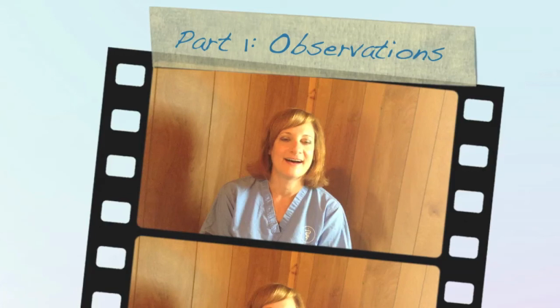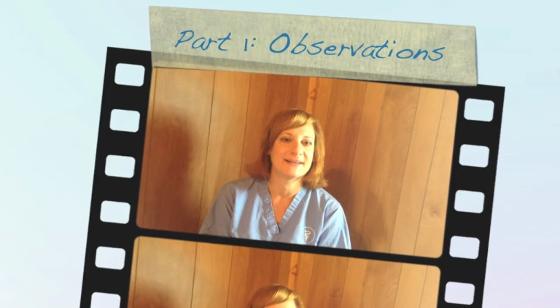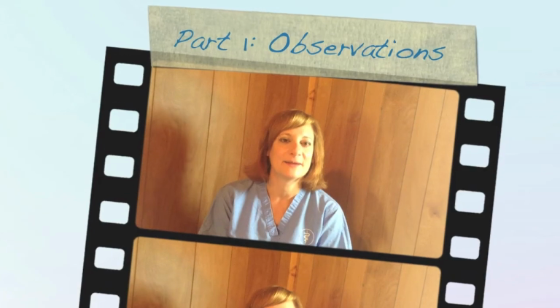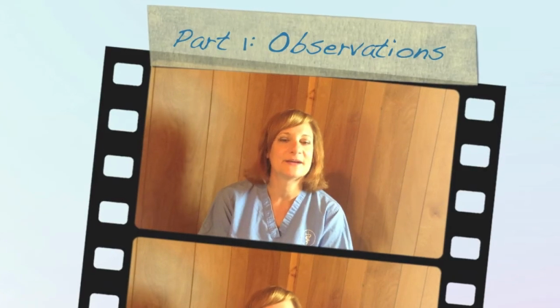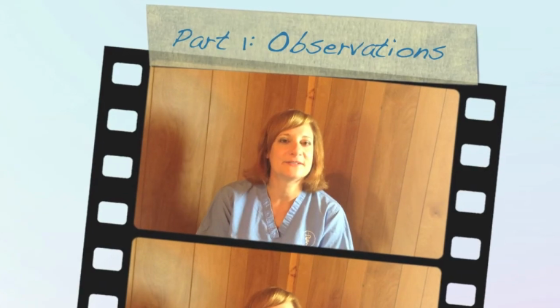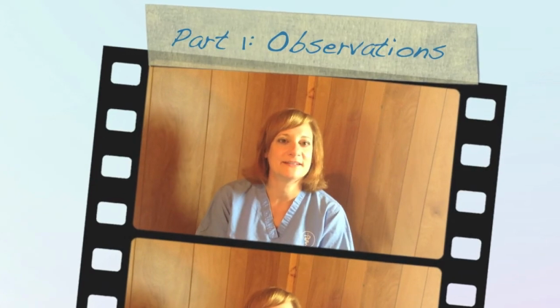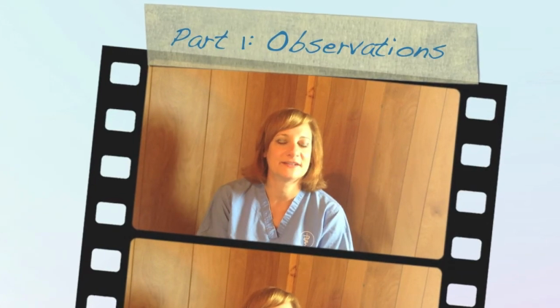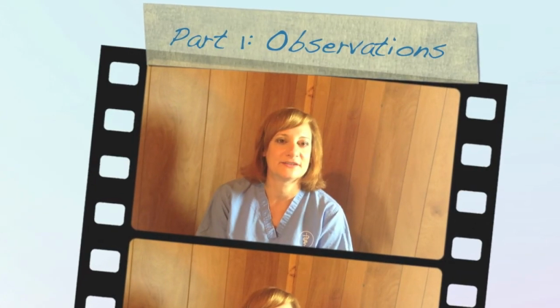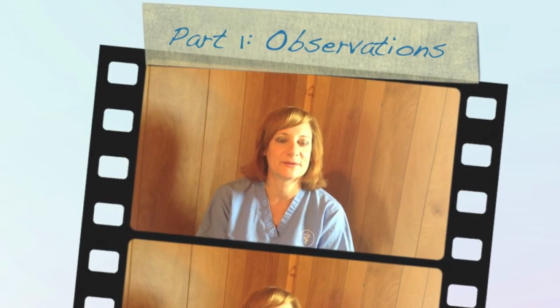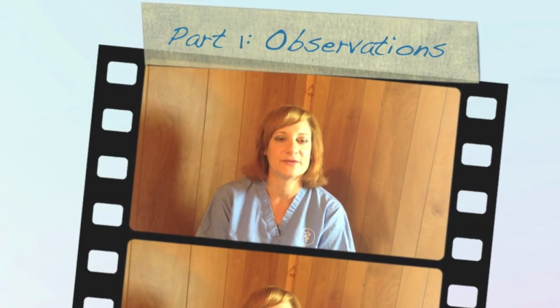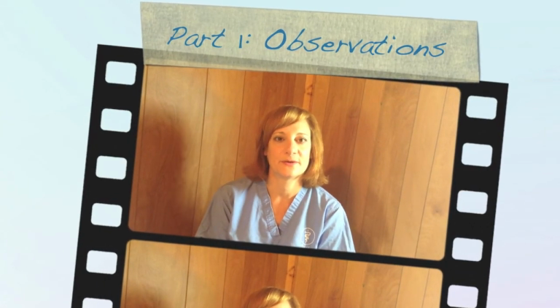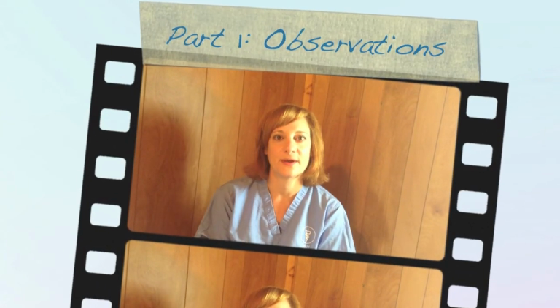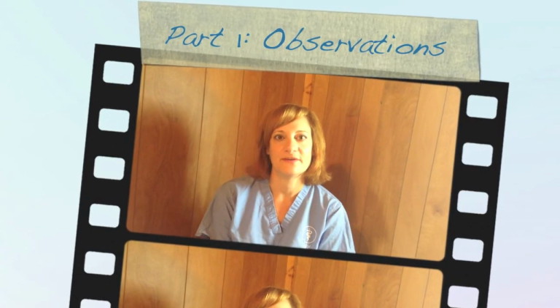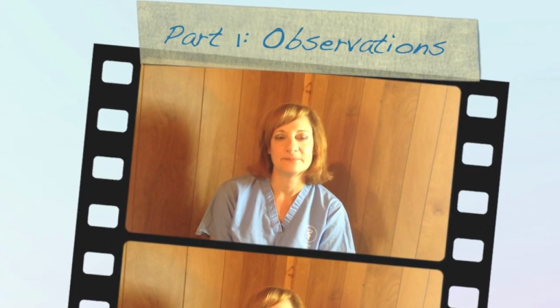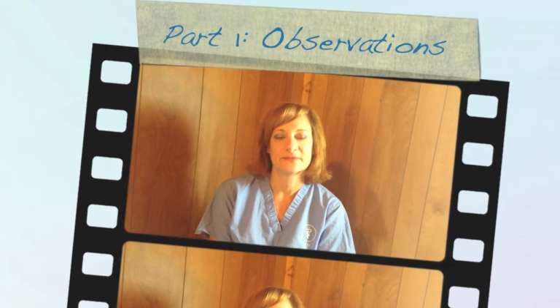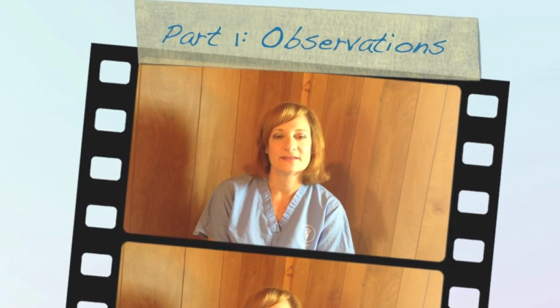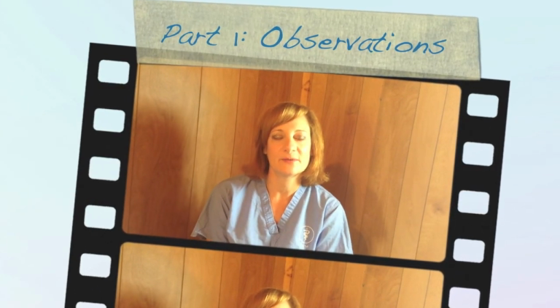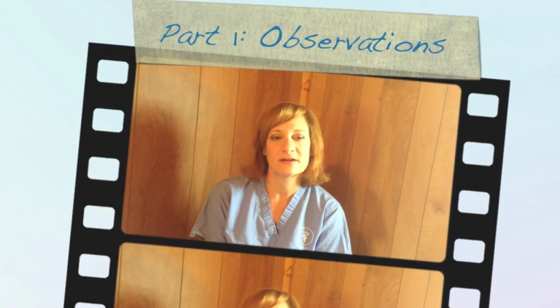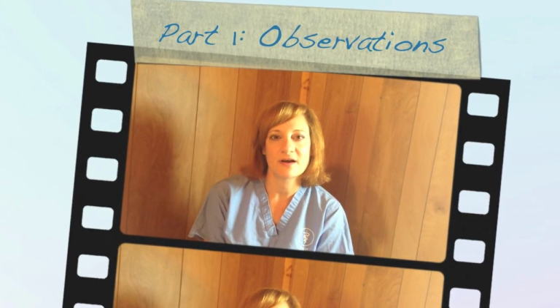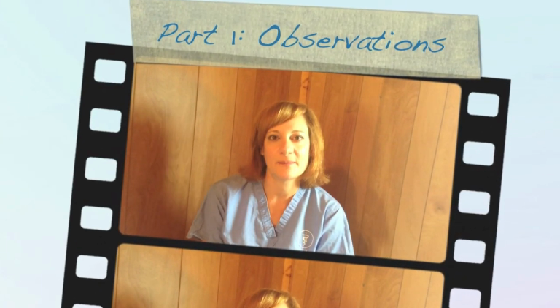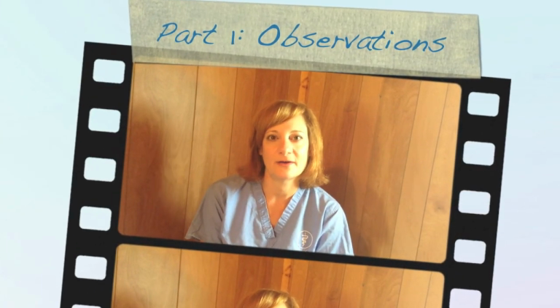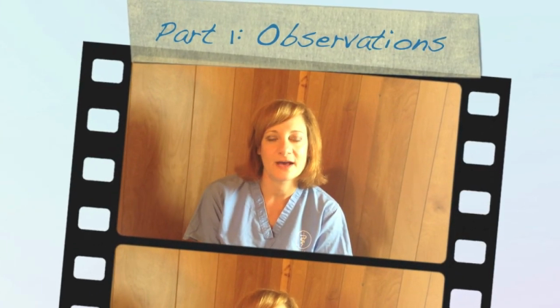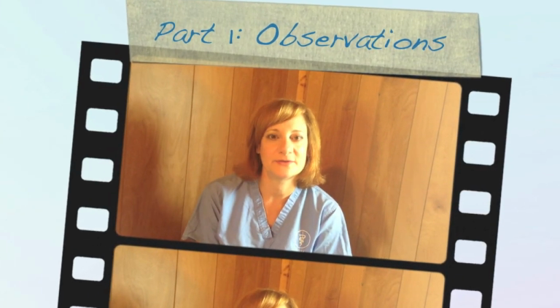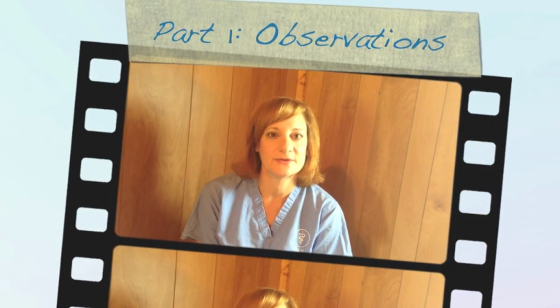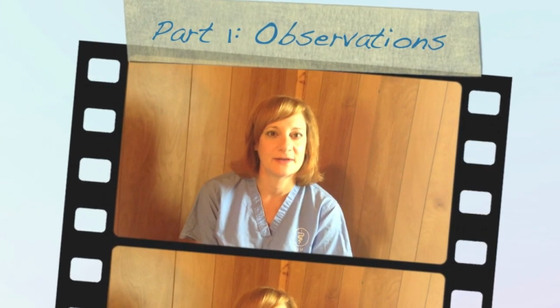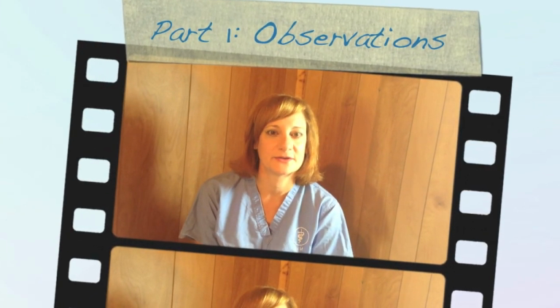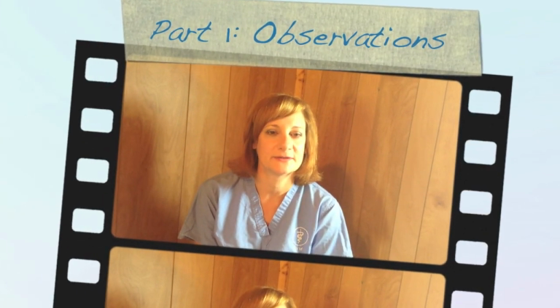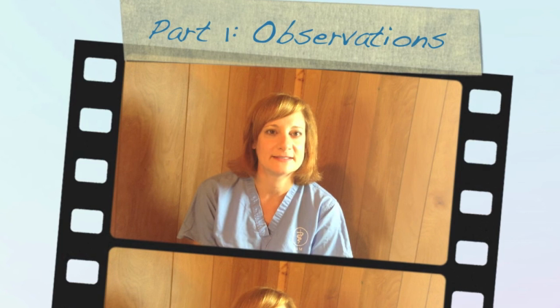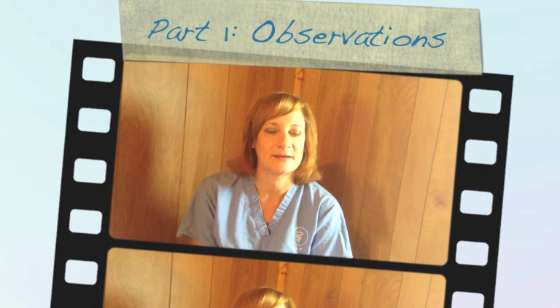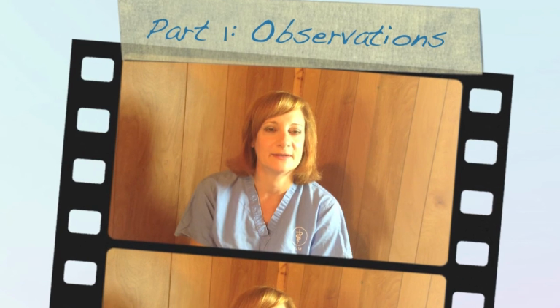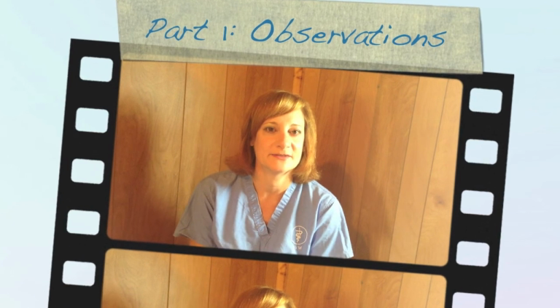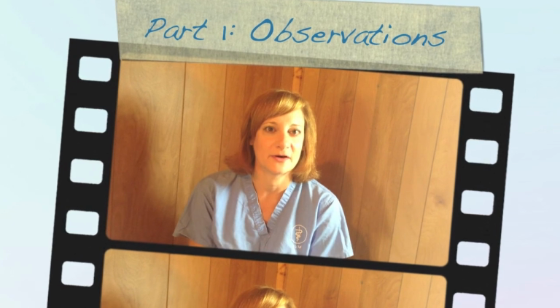Hi, I'm Dr. Dina Titches with NeuroWebVet. Today we're going to talk about how to do a neurological exam in a dog.